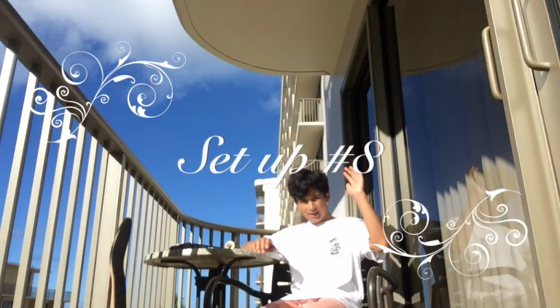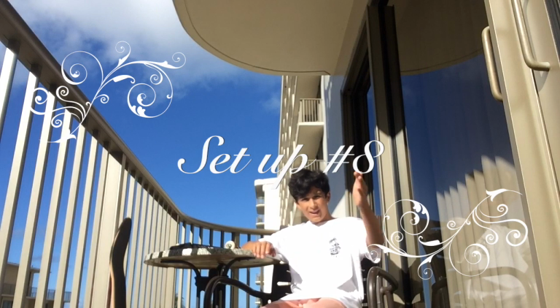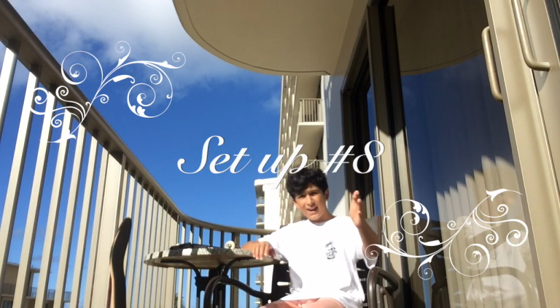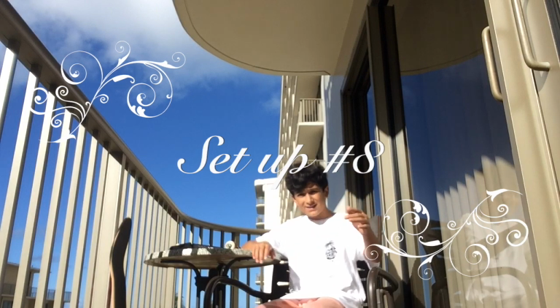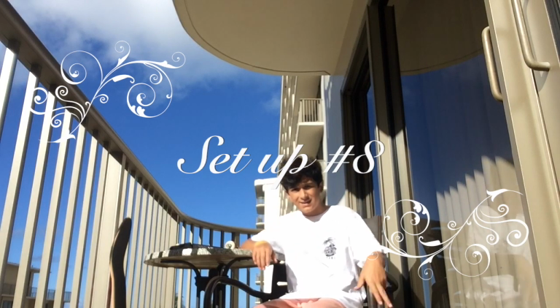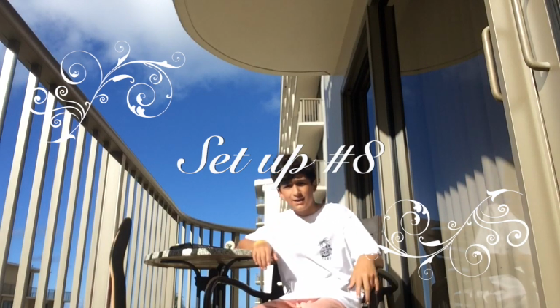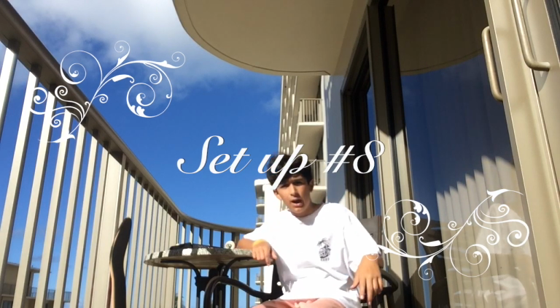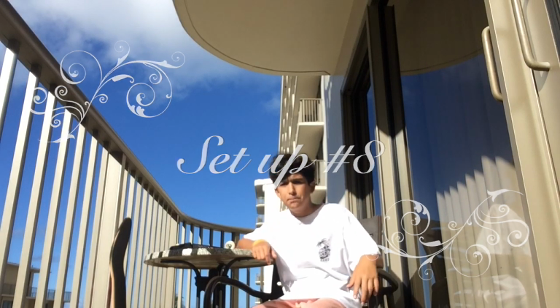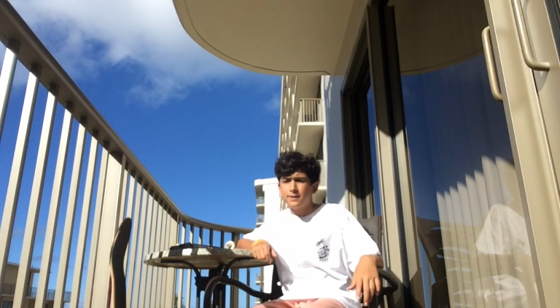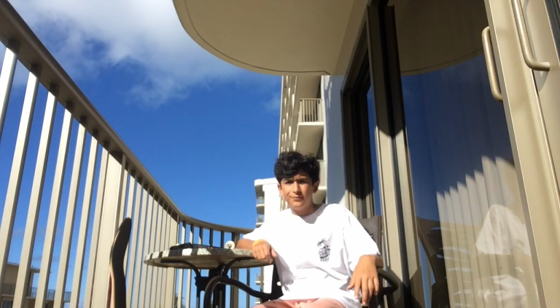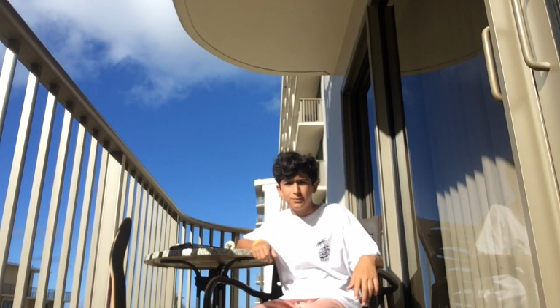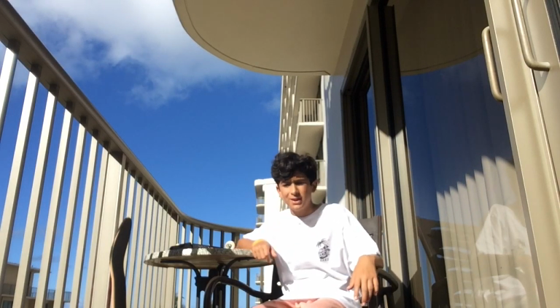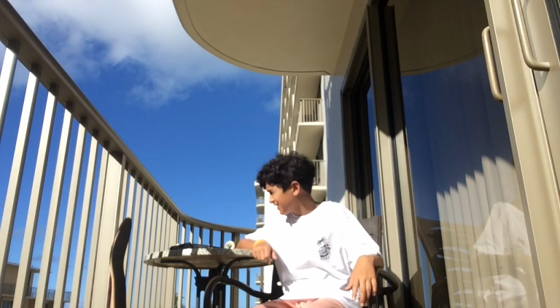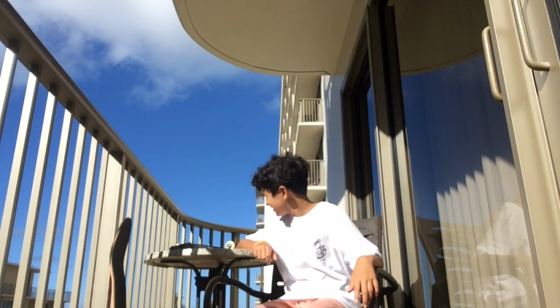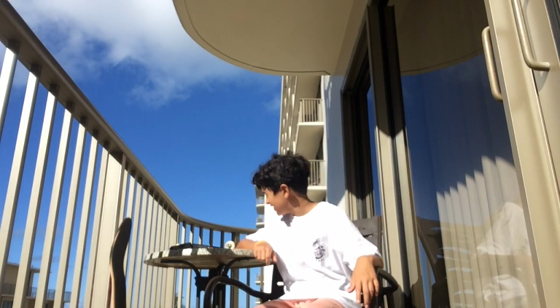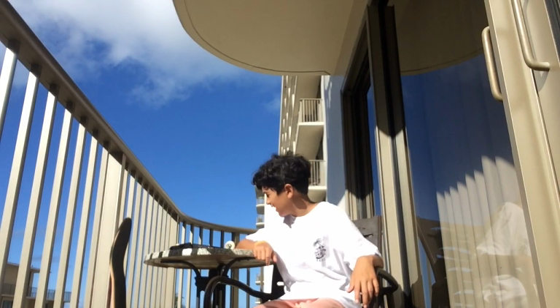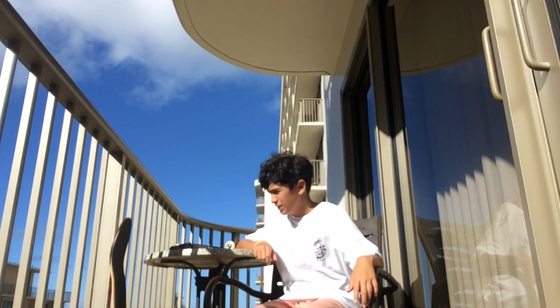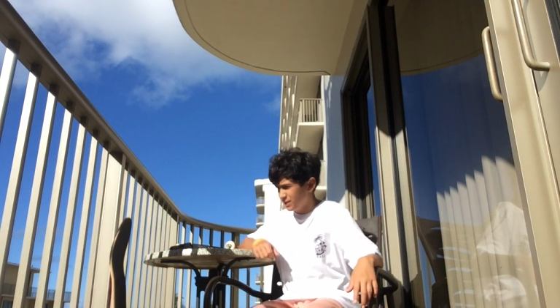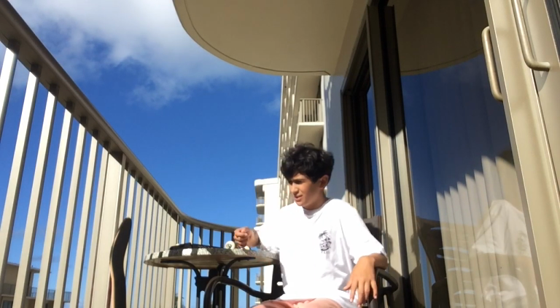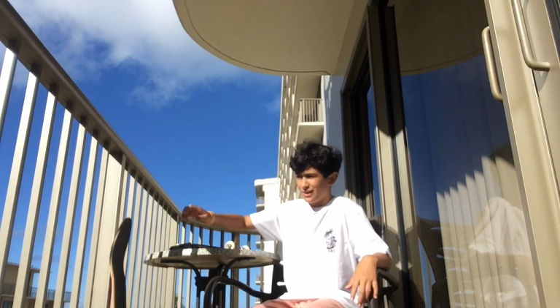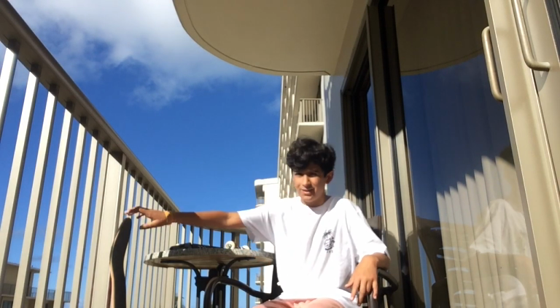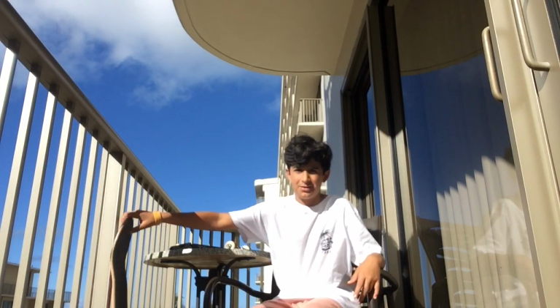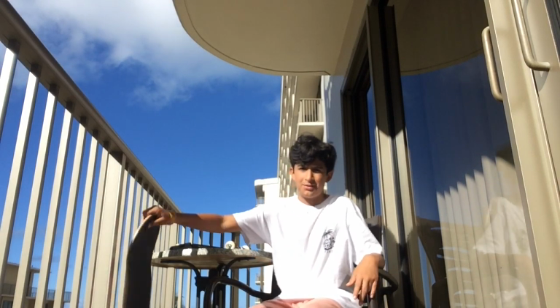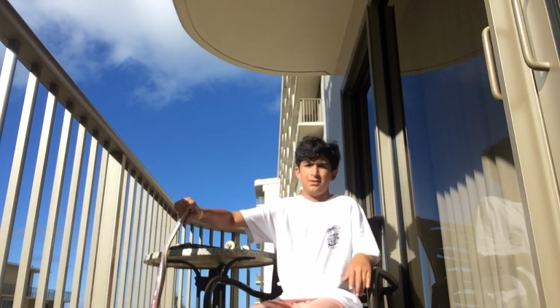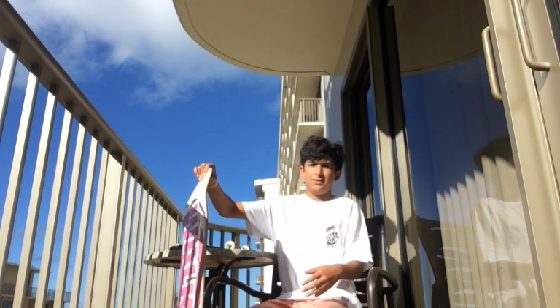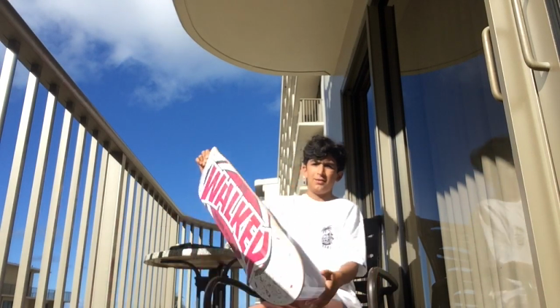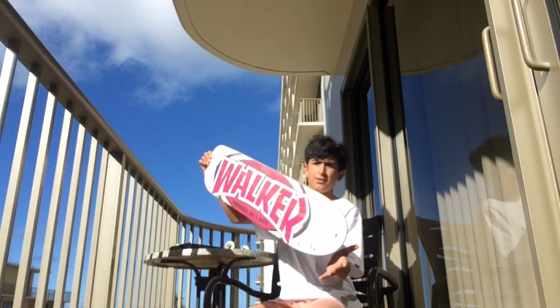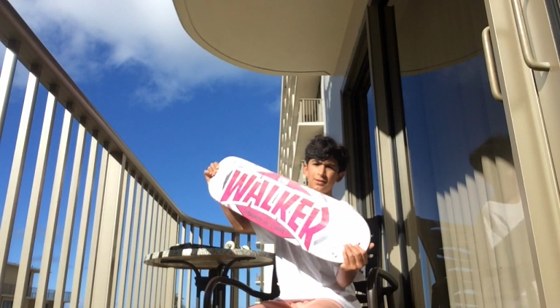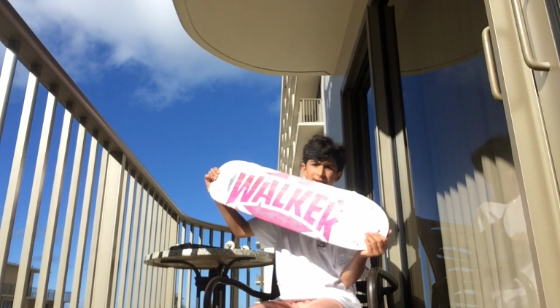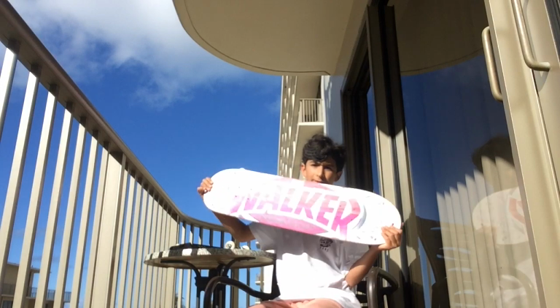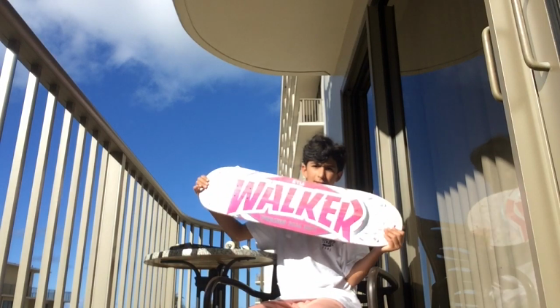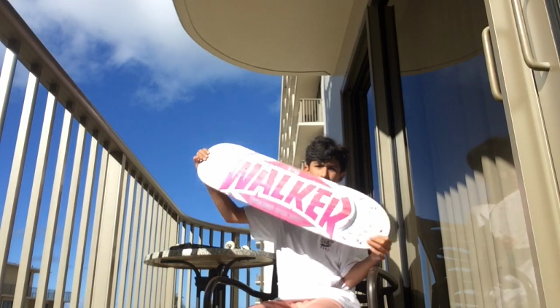Hey guys, Kevin Pumch here. Today I'm going to be doing a setup video.